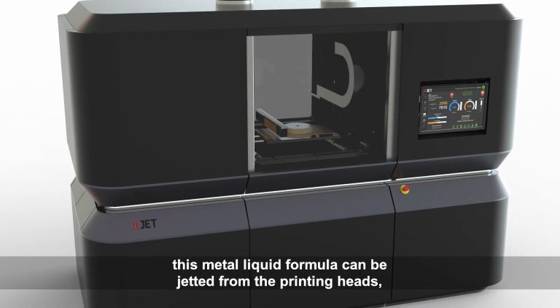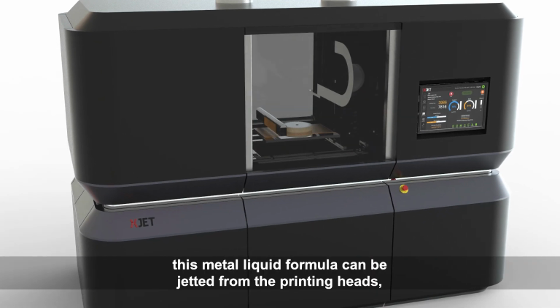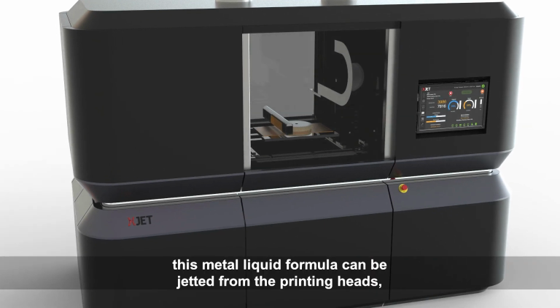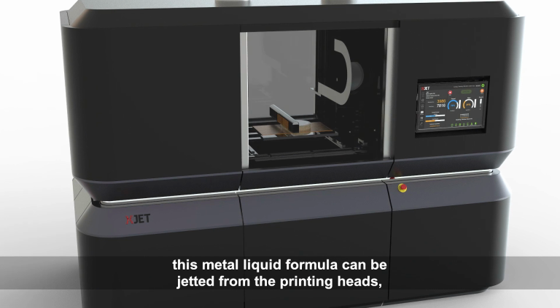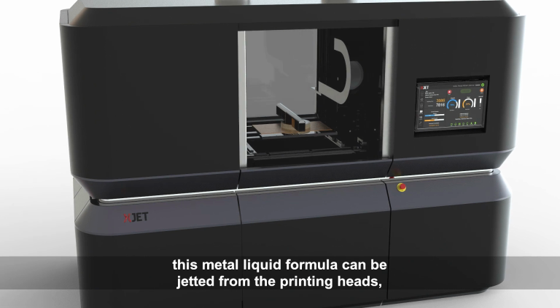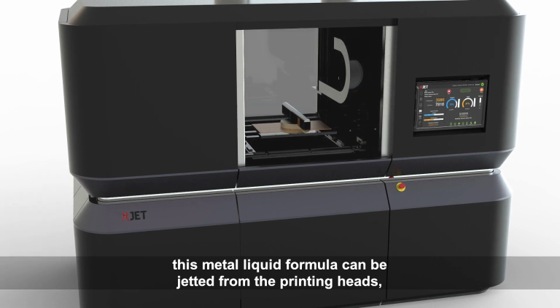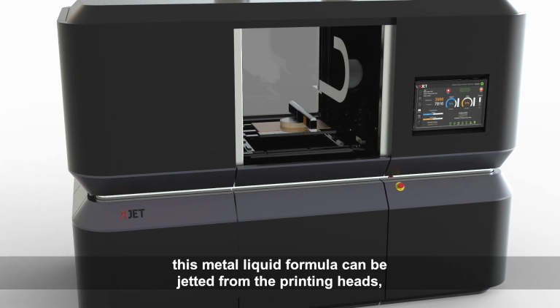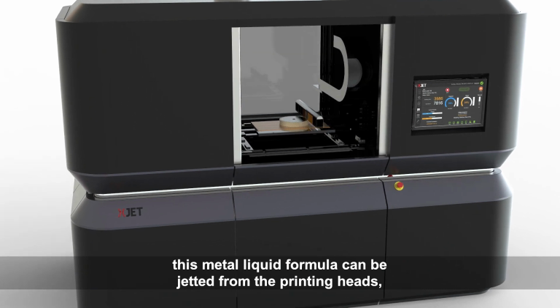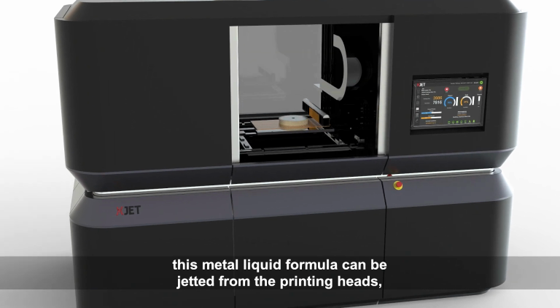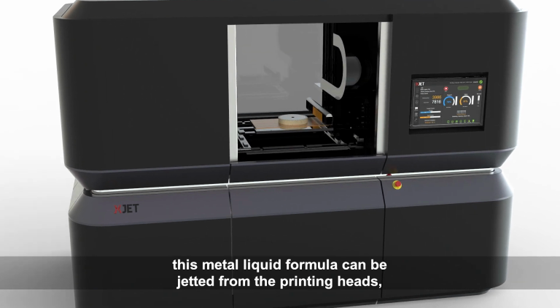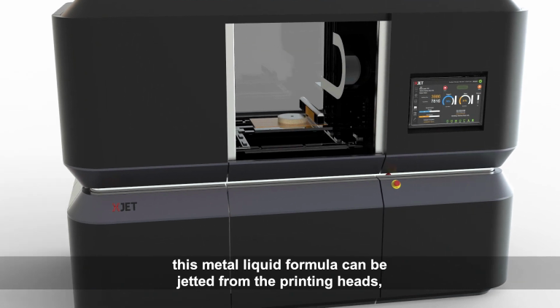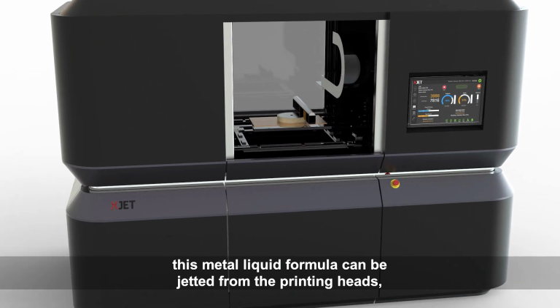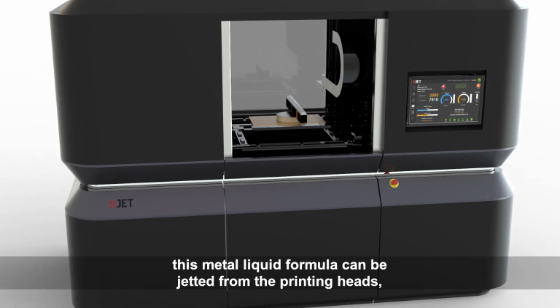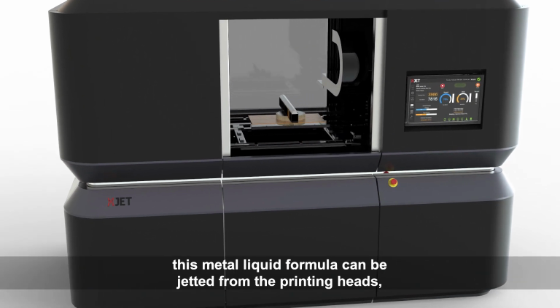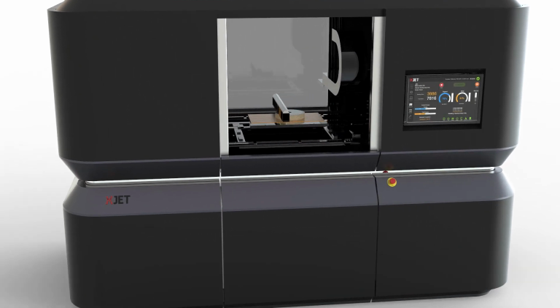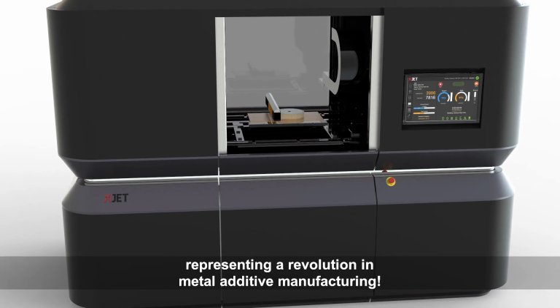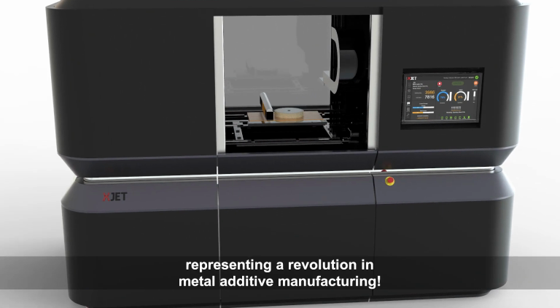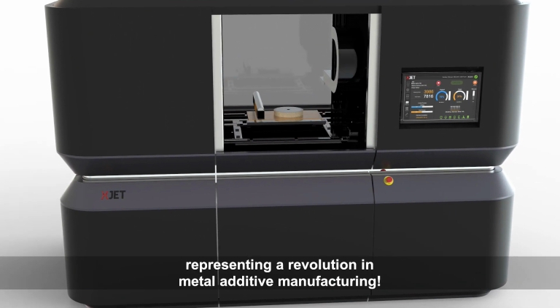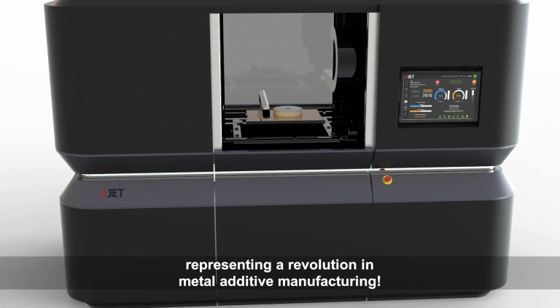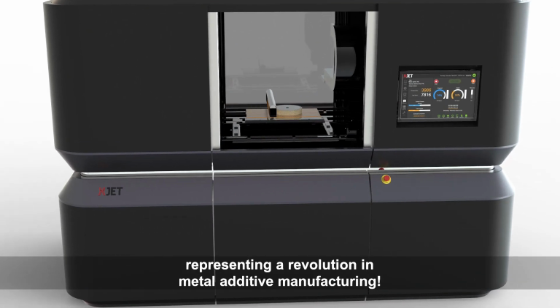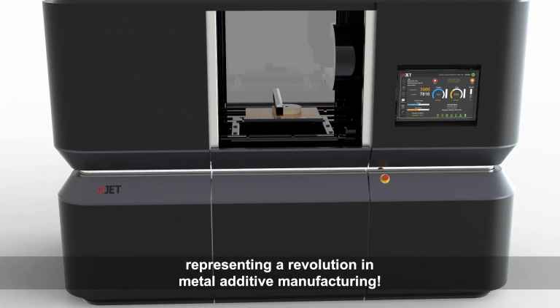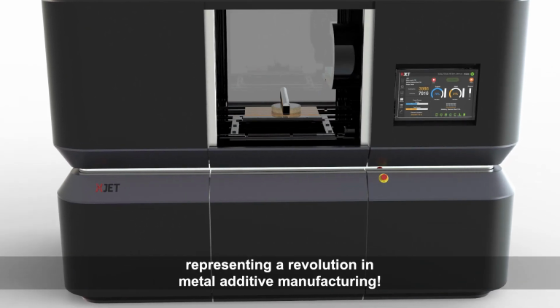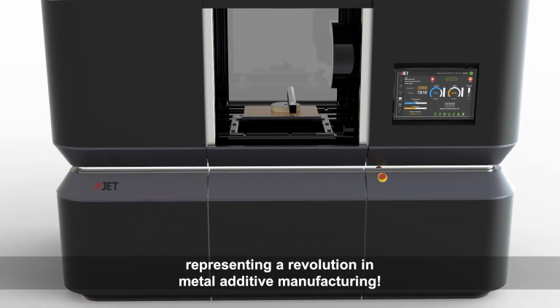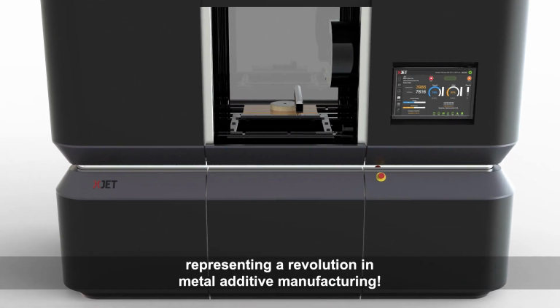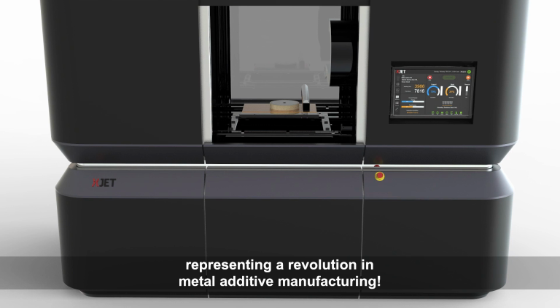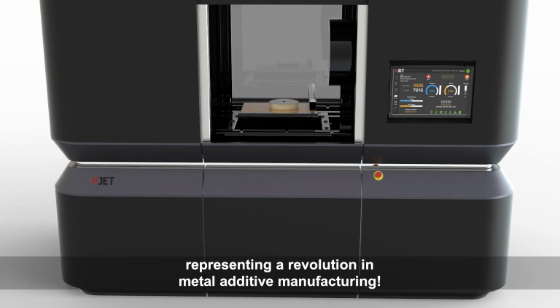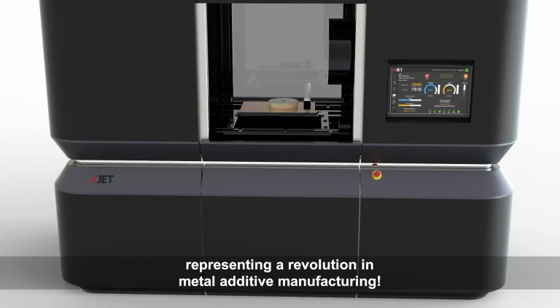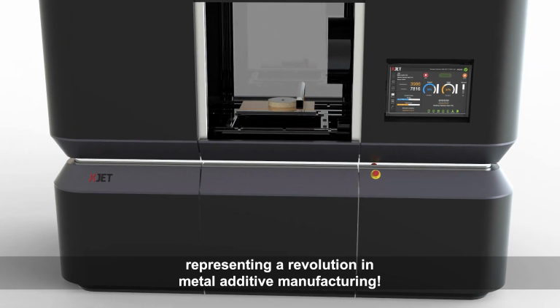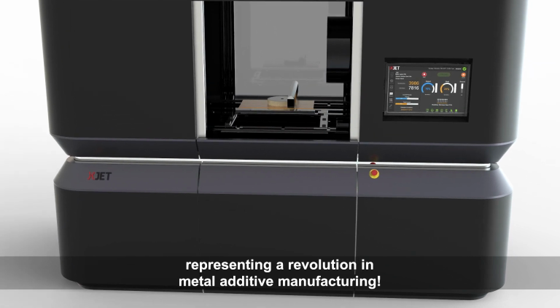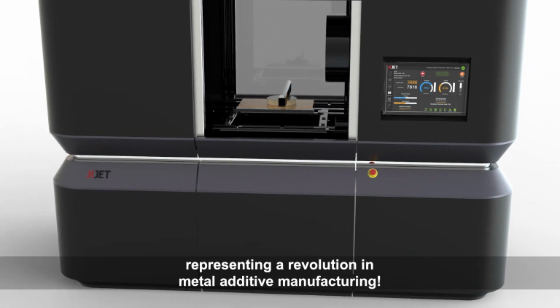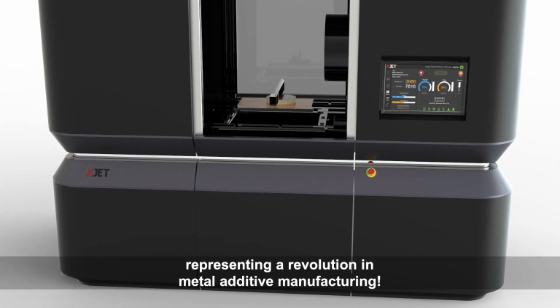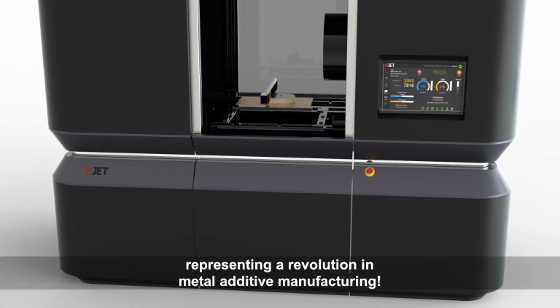This metal liquid formula can be jetted from the printing heads, representing a revolution in metal additive manufacturing.